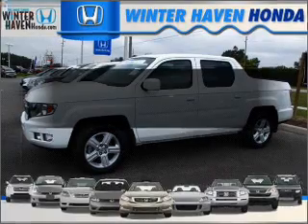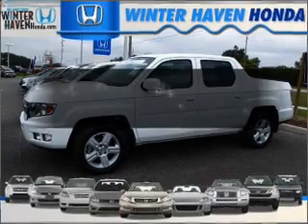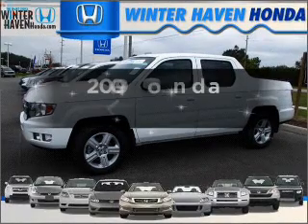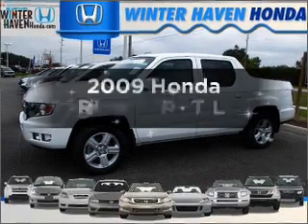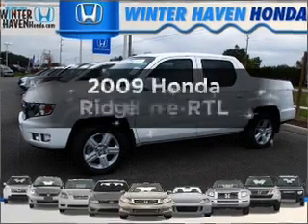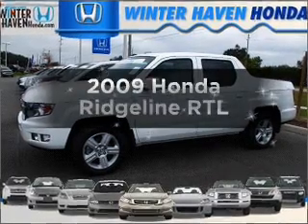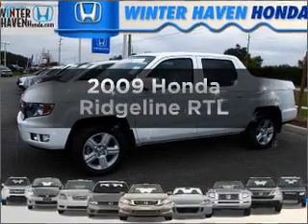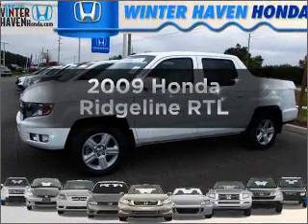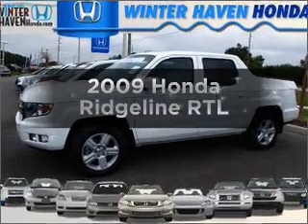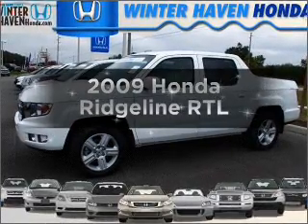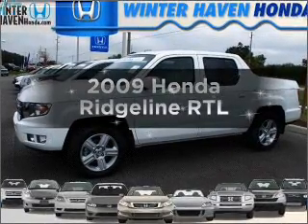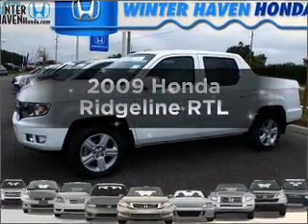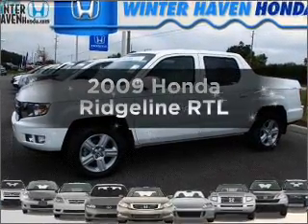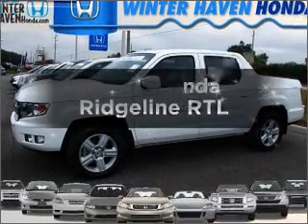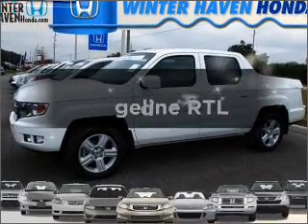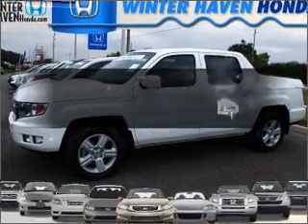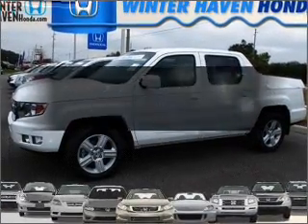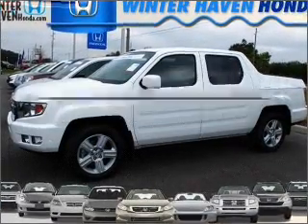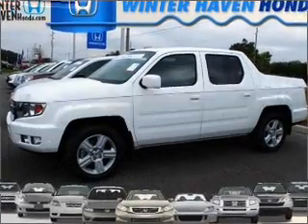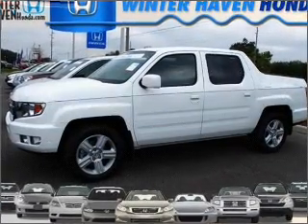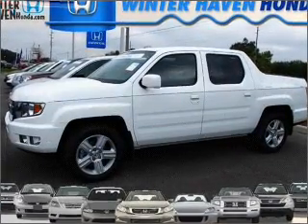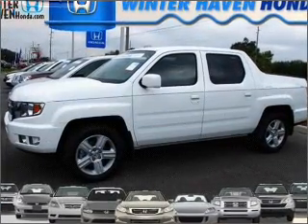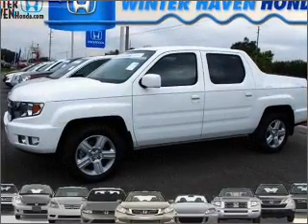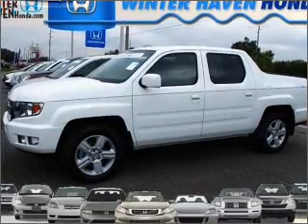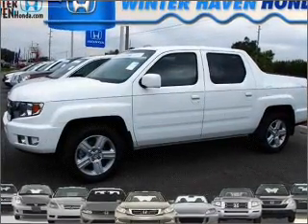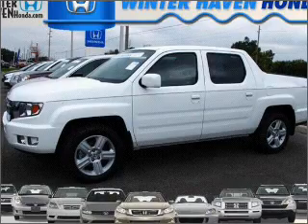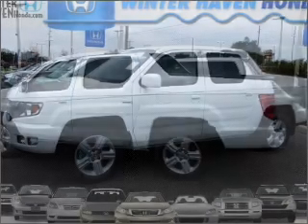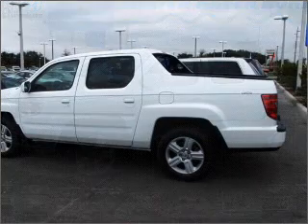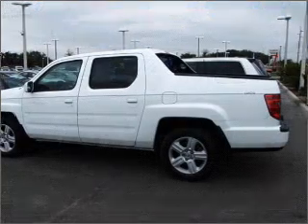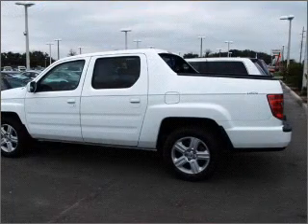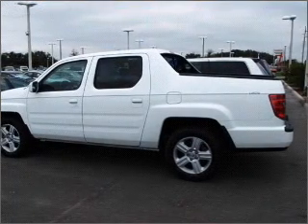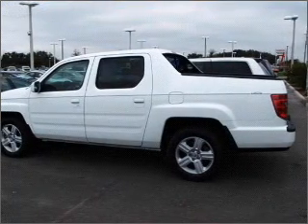Introducing the 2009 Honda Ridgeline — everything you need under one roof with this great vehicle.